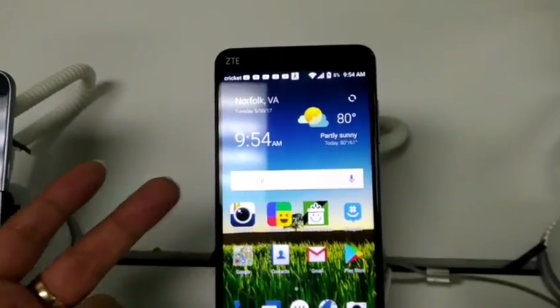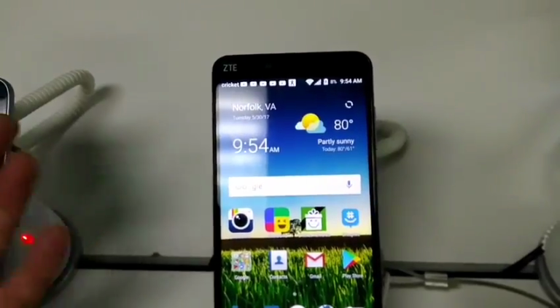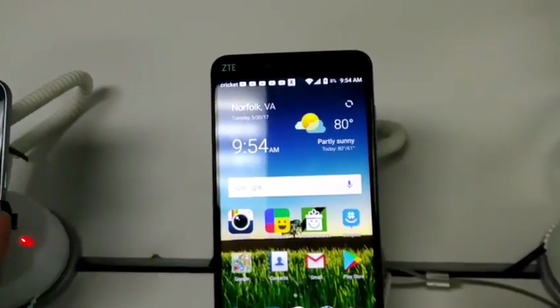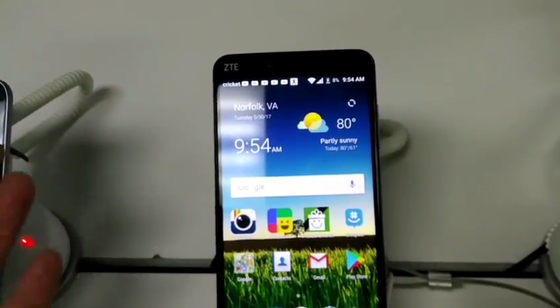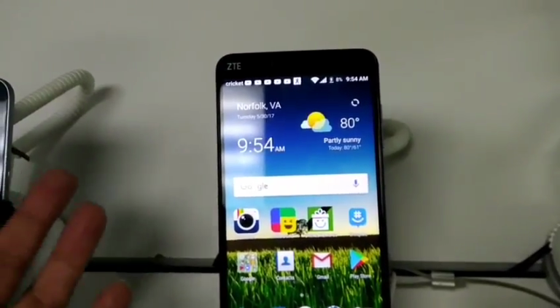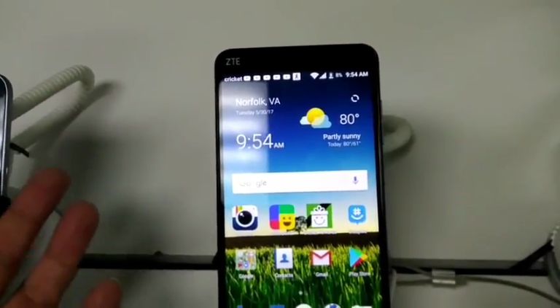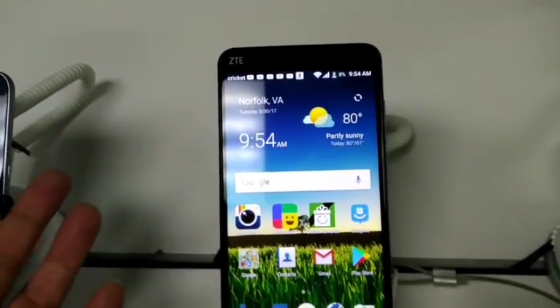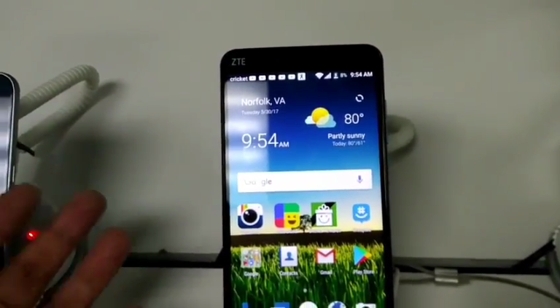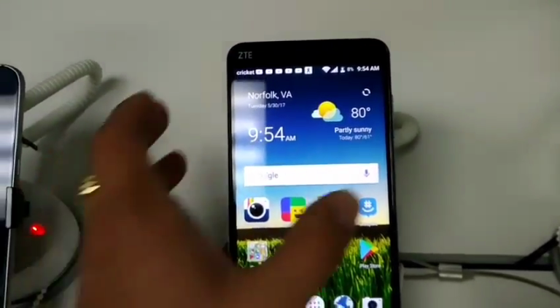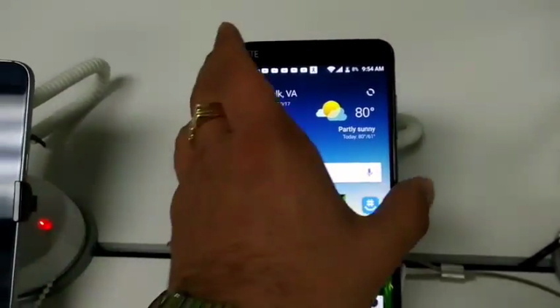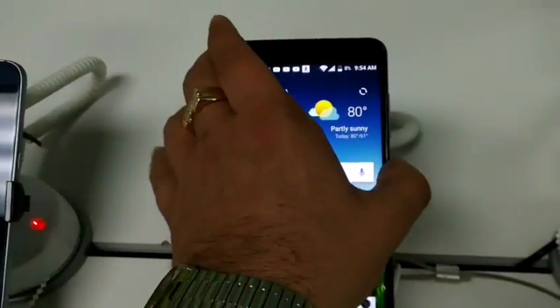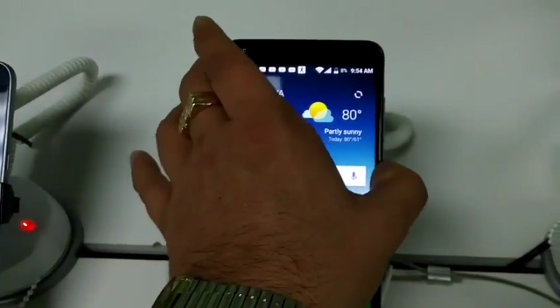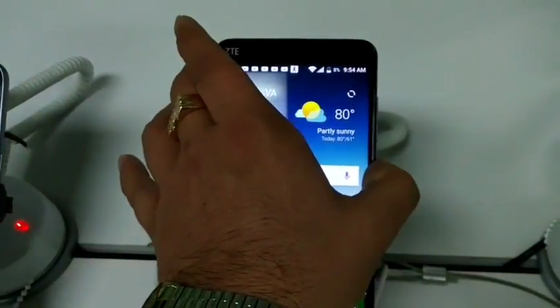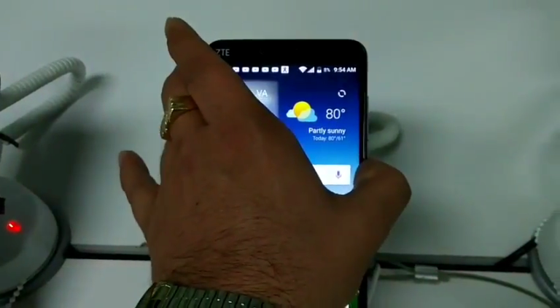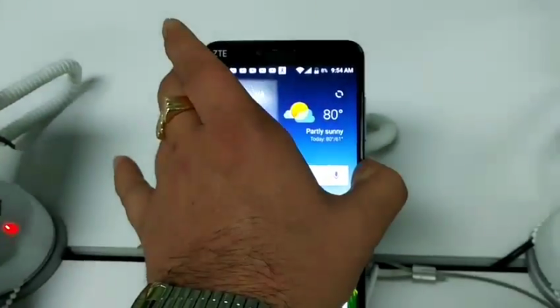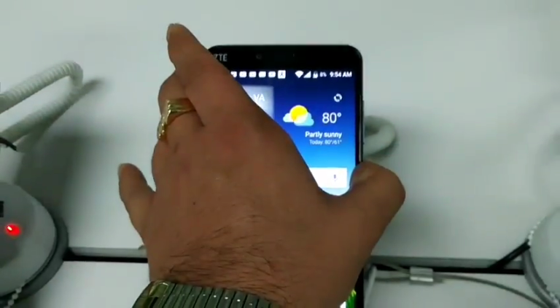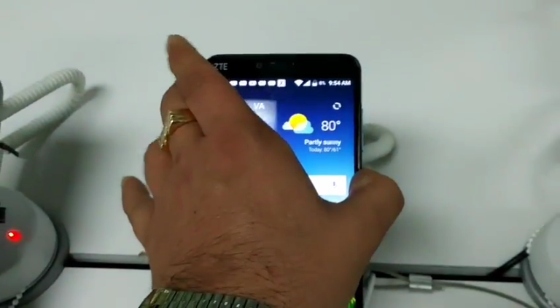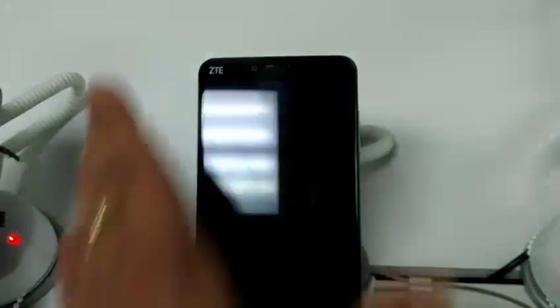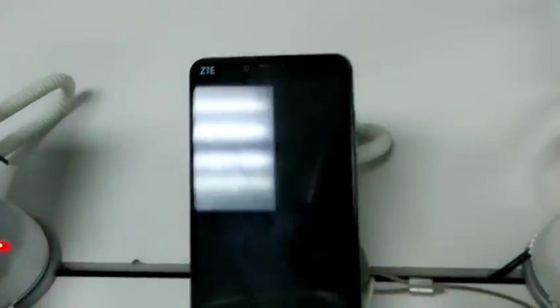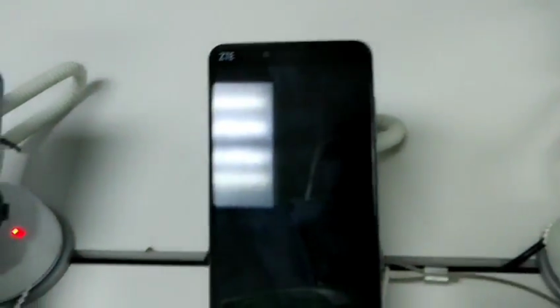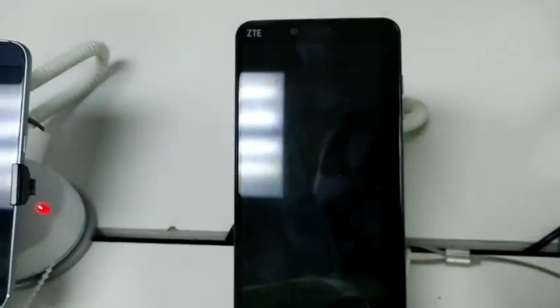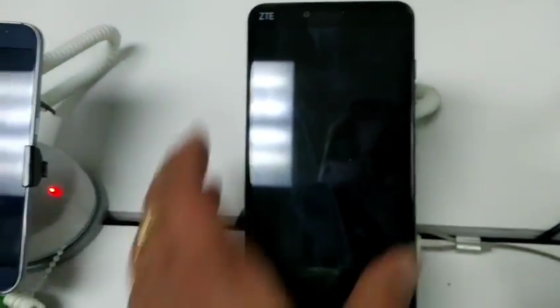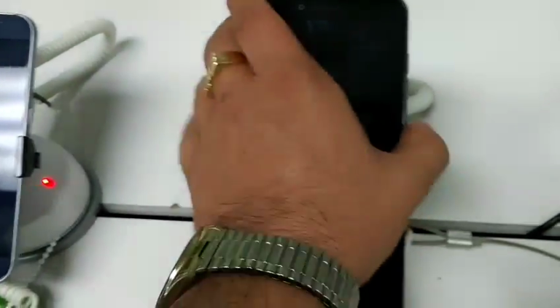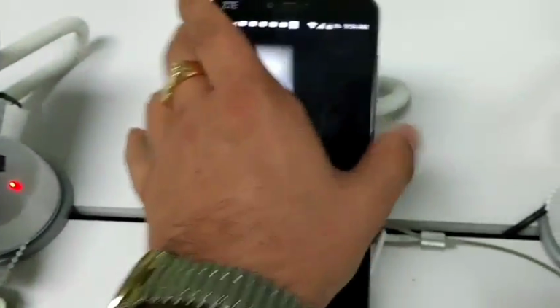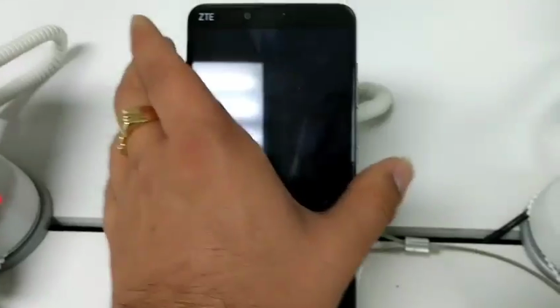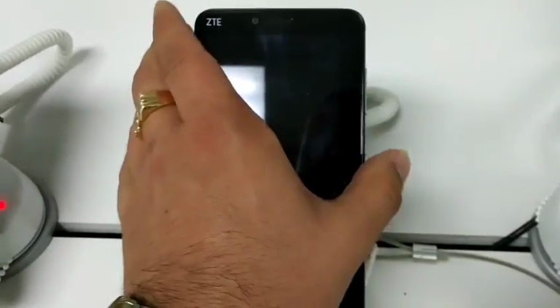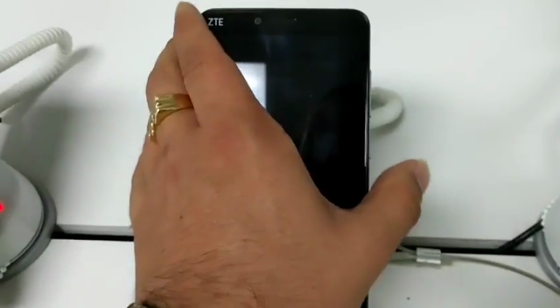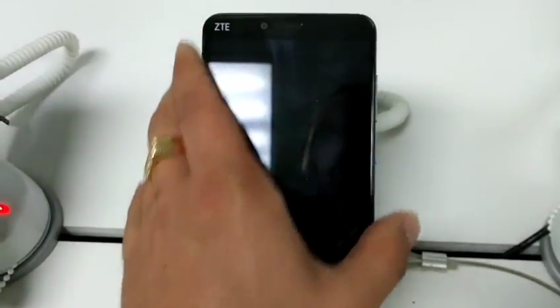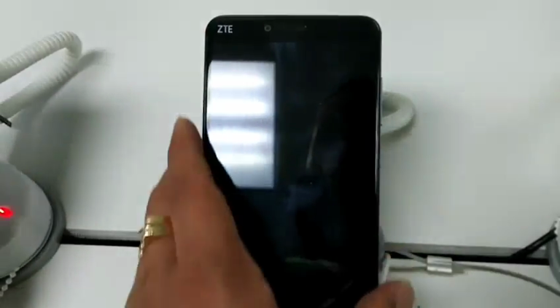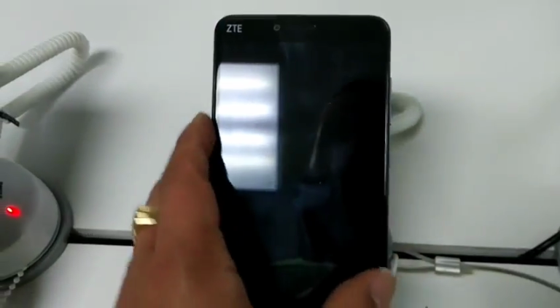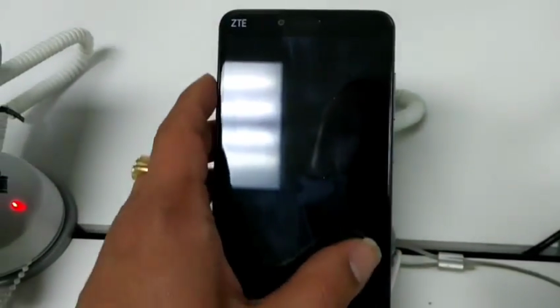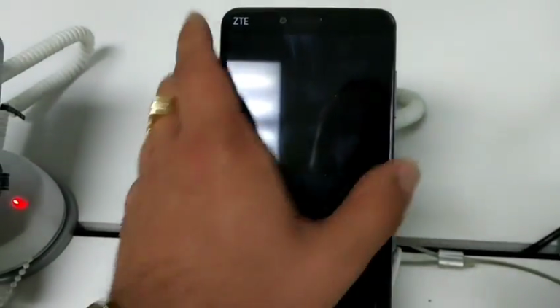Now I'm going to show you how to soft reboot your phone. Obviously if you press and hold your power button right here...